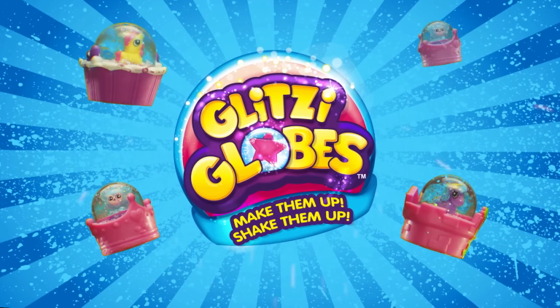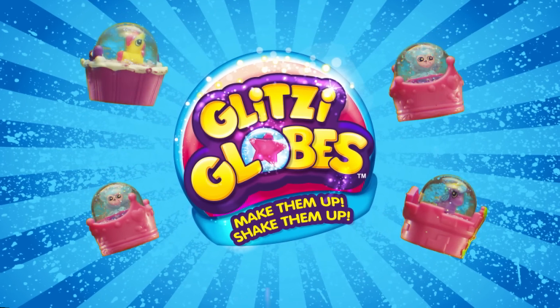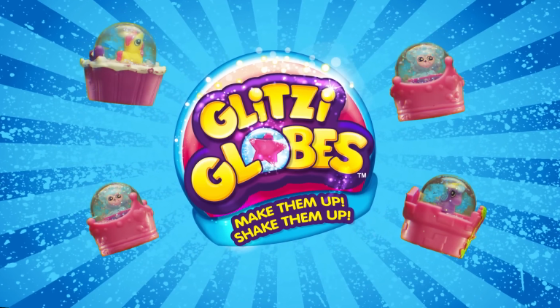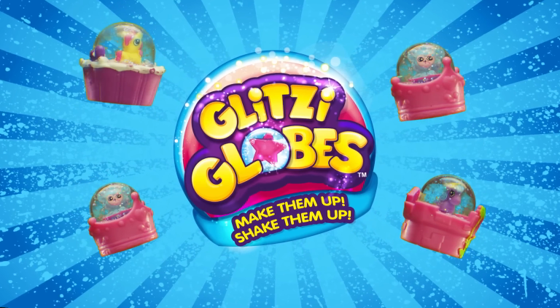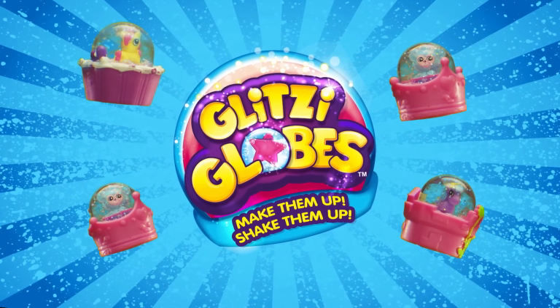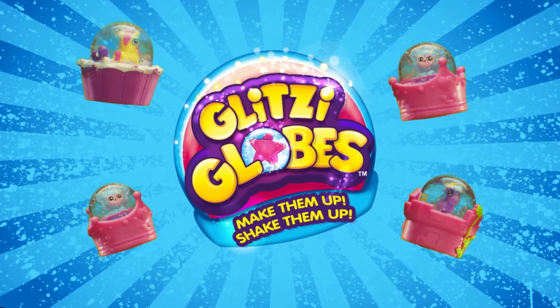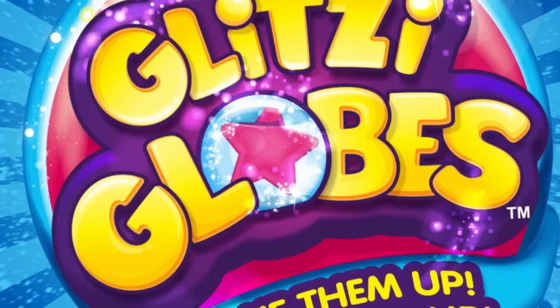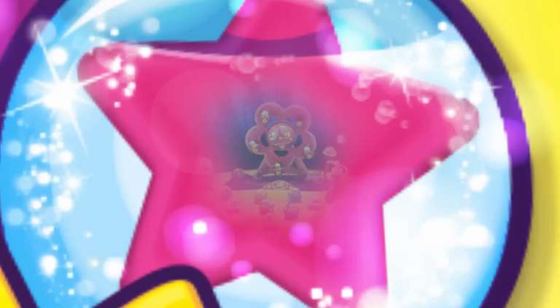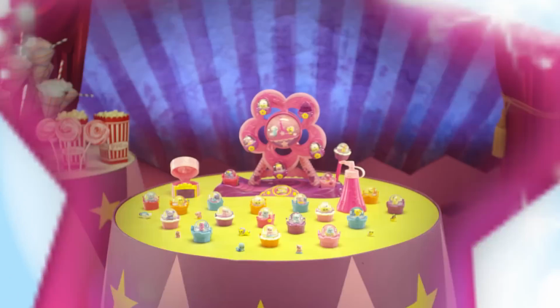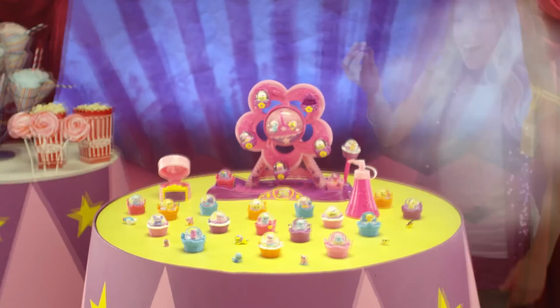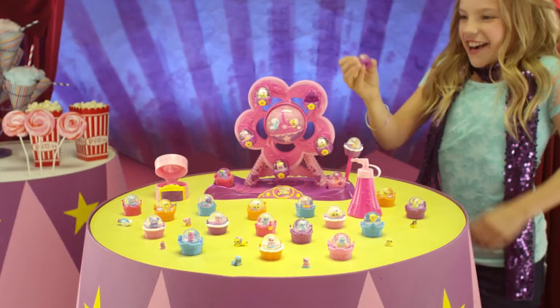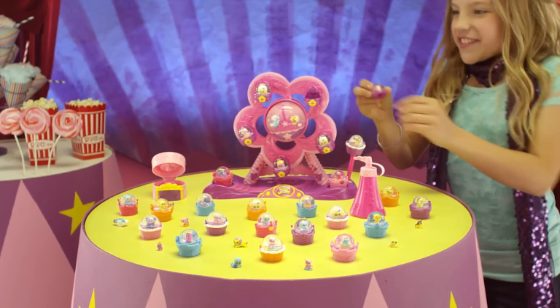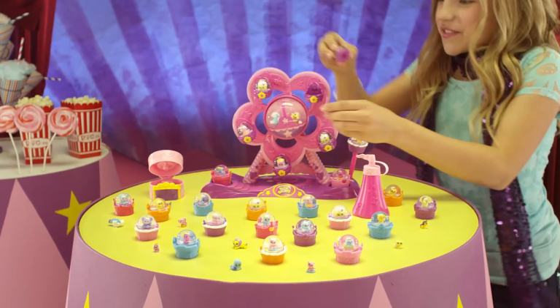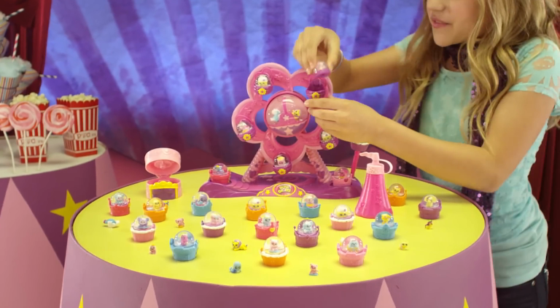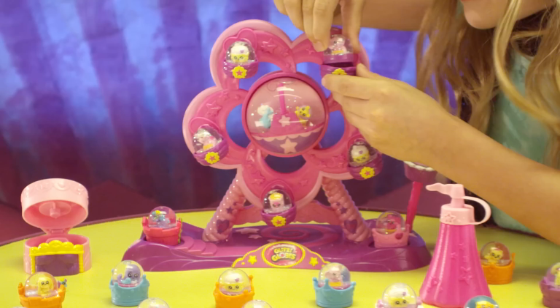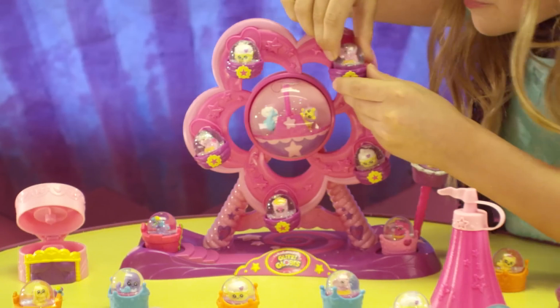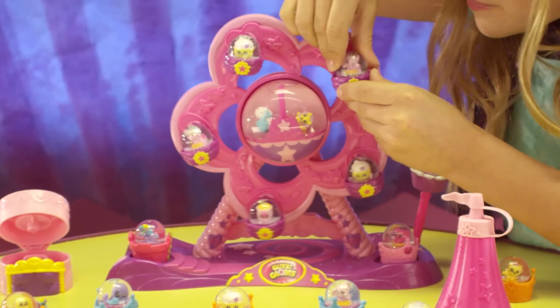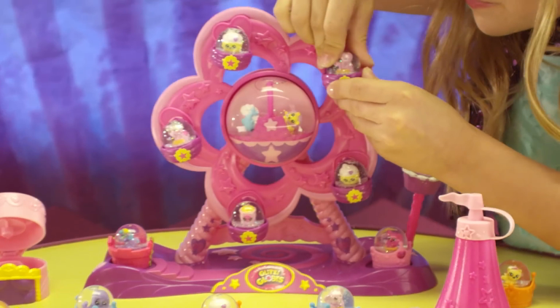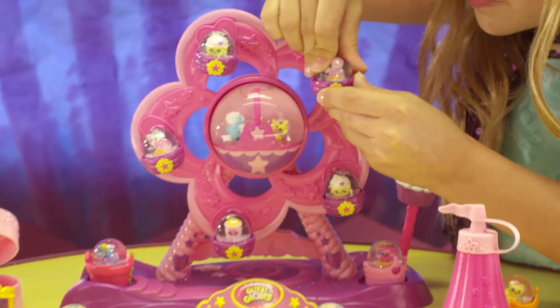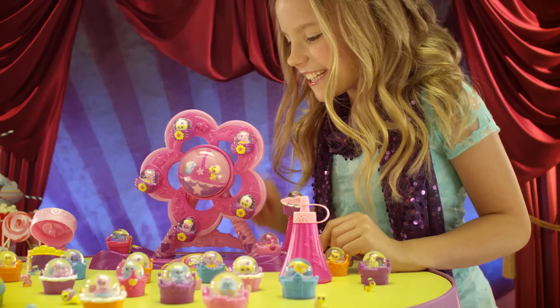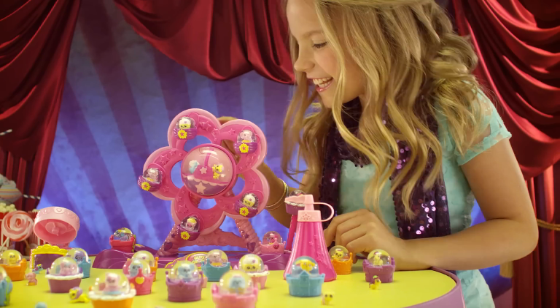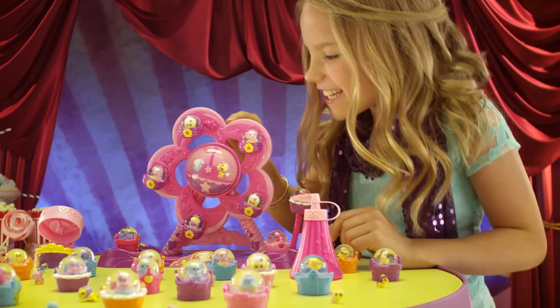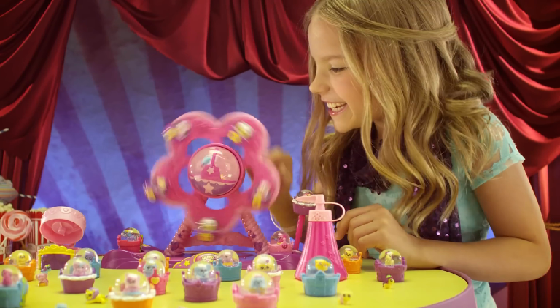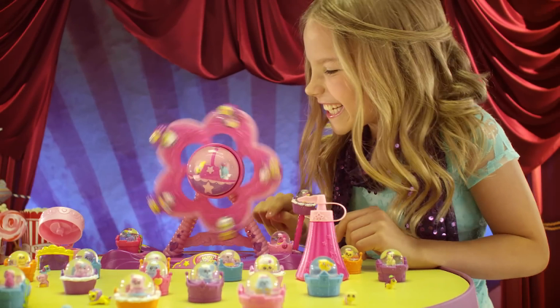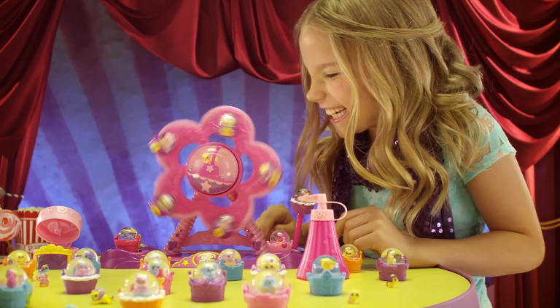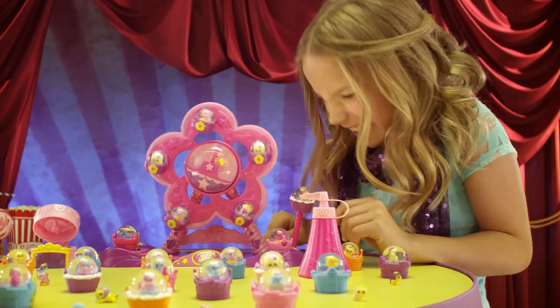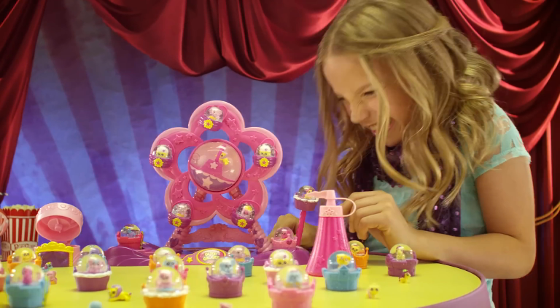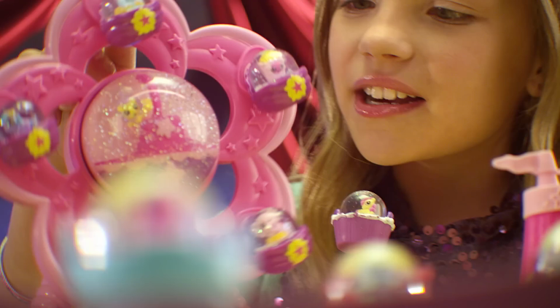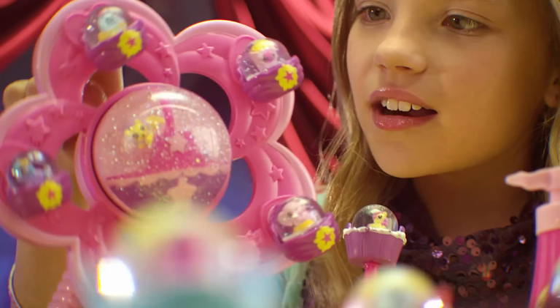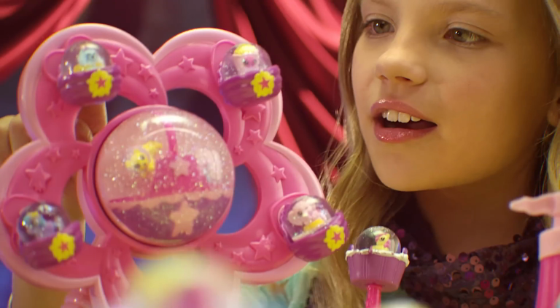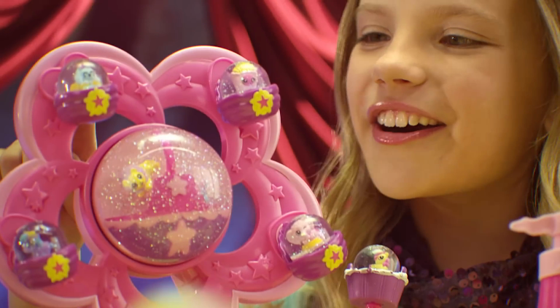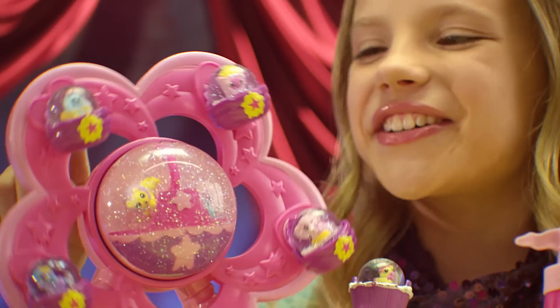Glitzy Gloves, it's so sweet, it's safe. Glitzy Gloves.